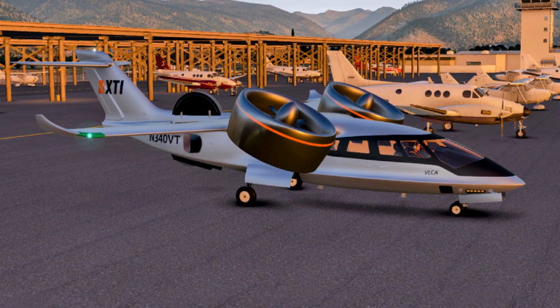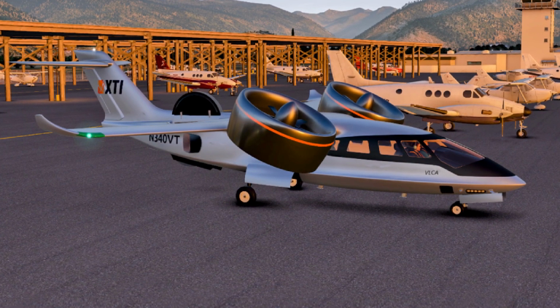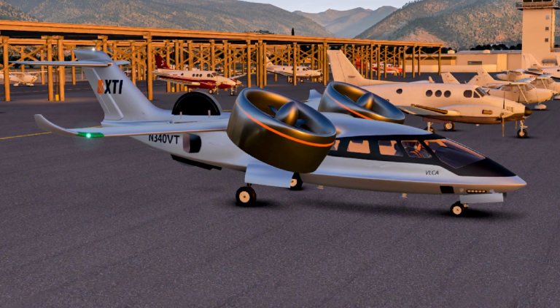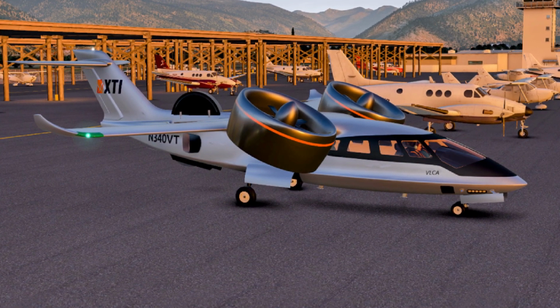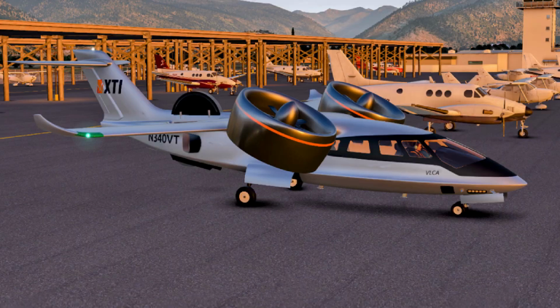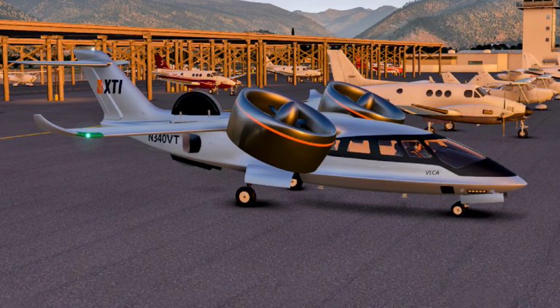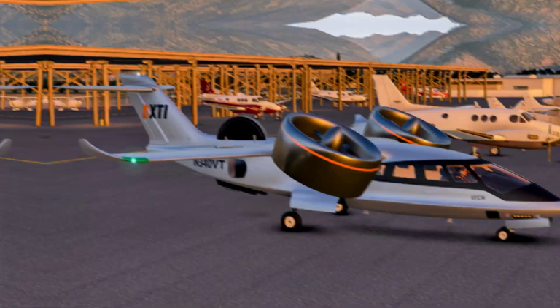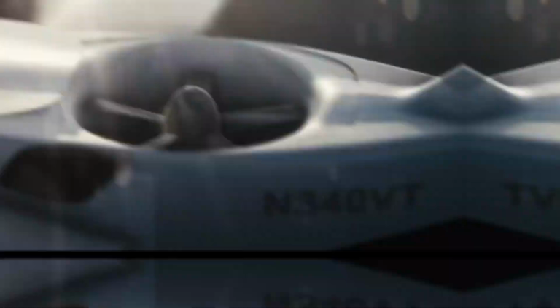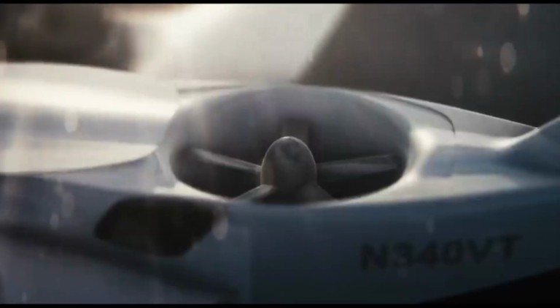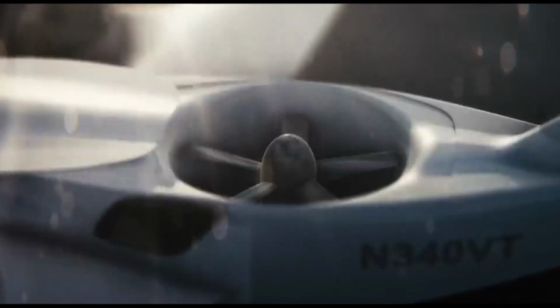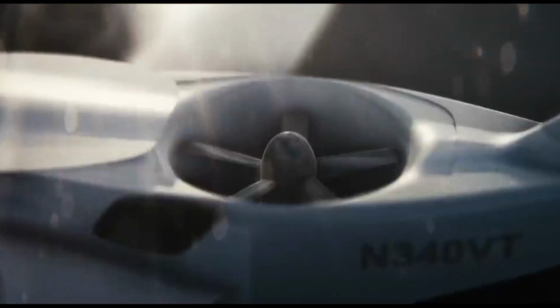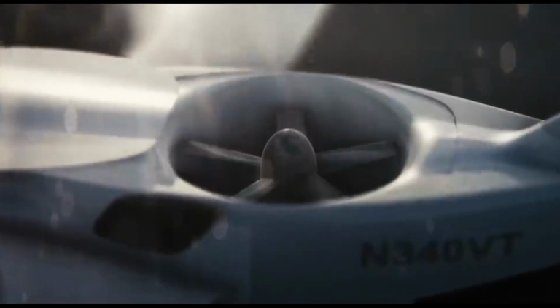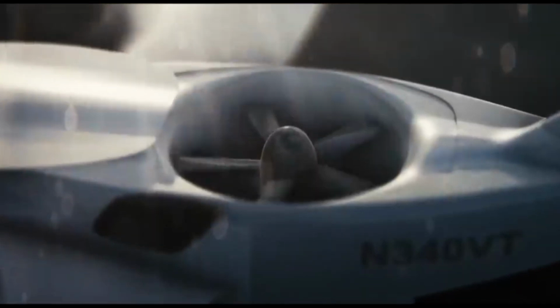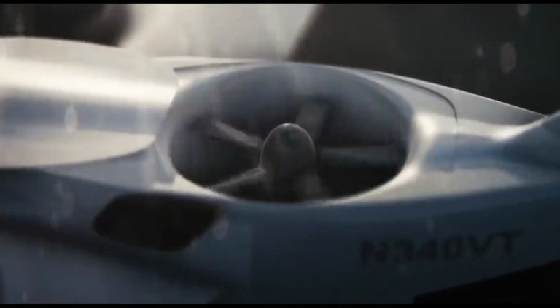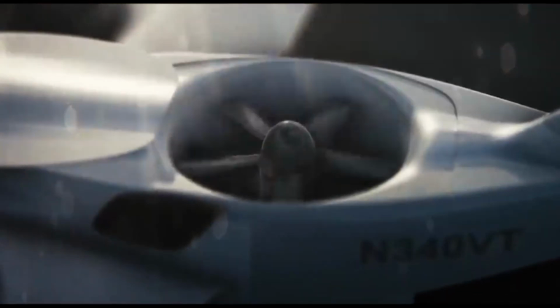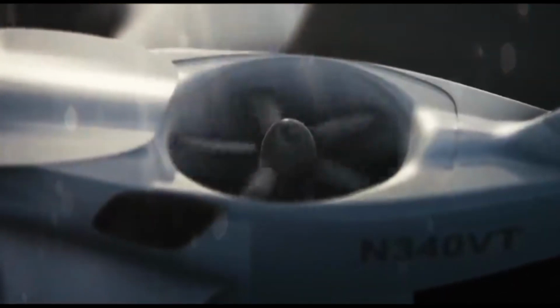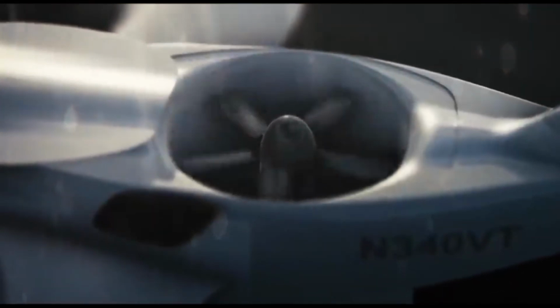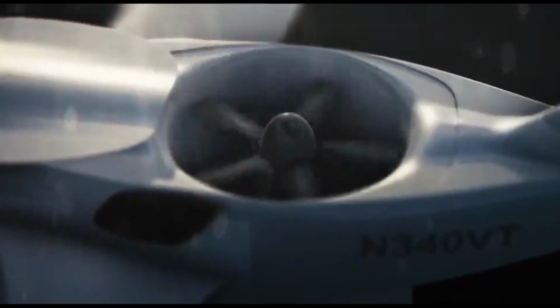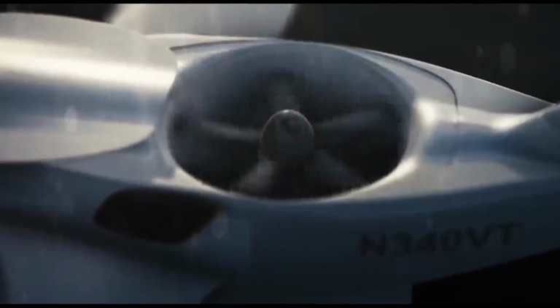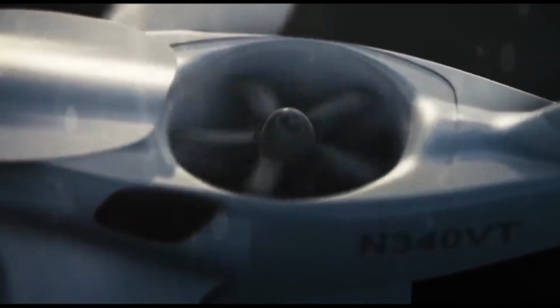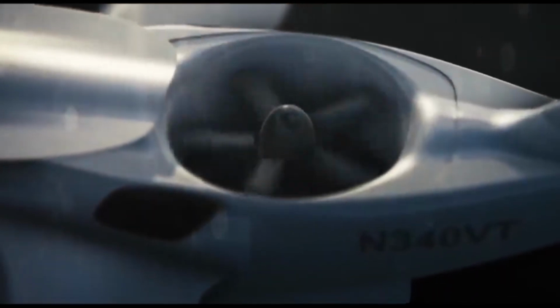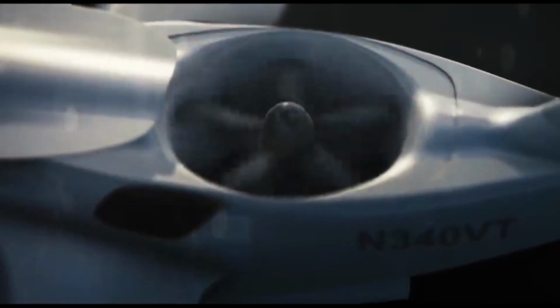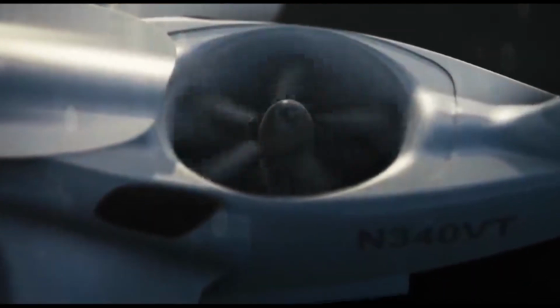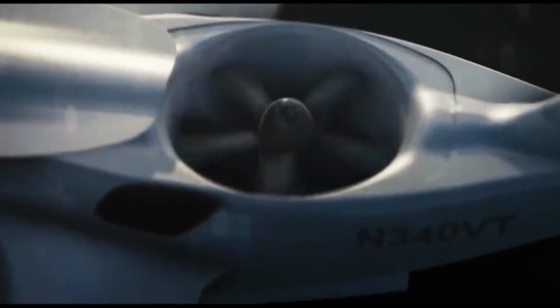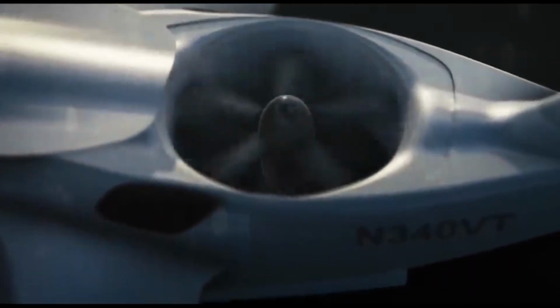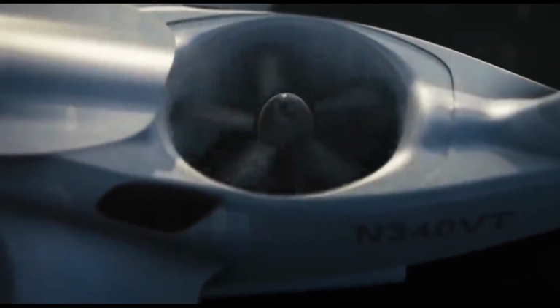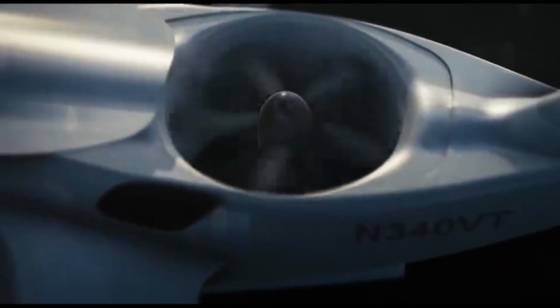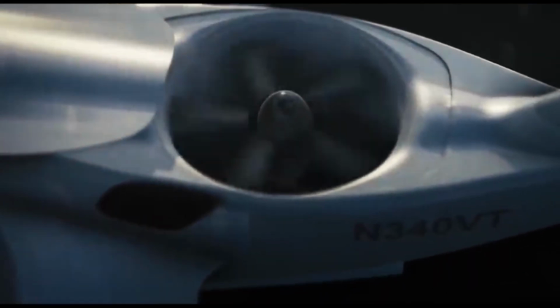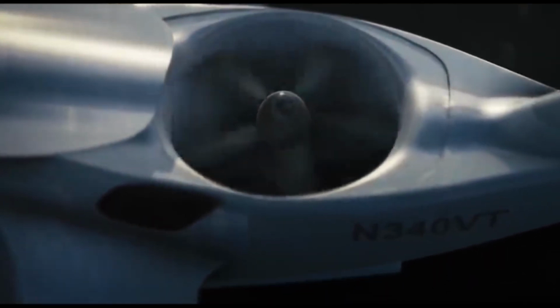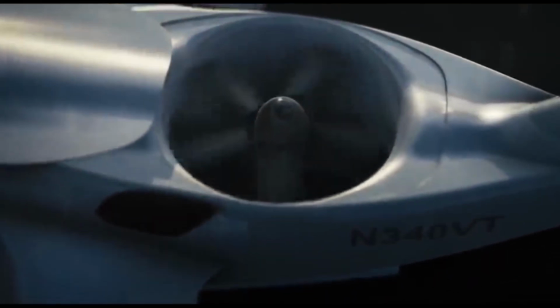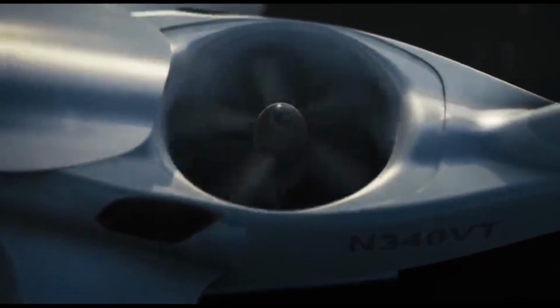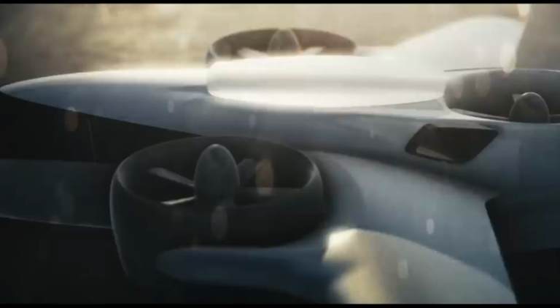Helicopters are too slow. Jets need runways. This does both — with style.